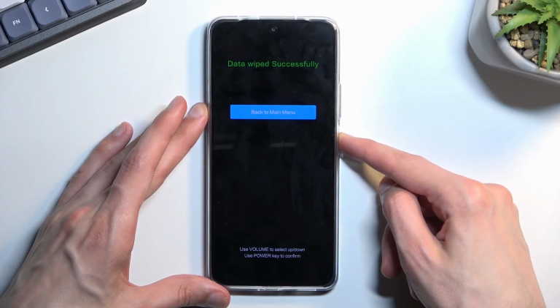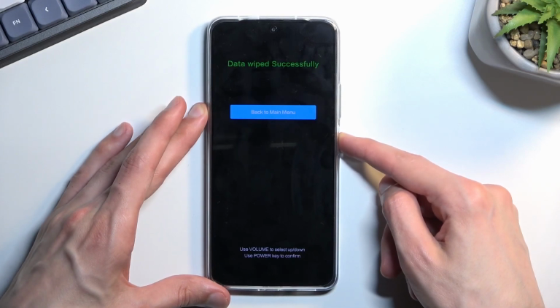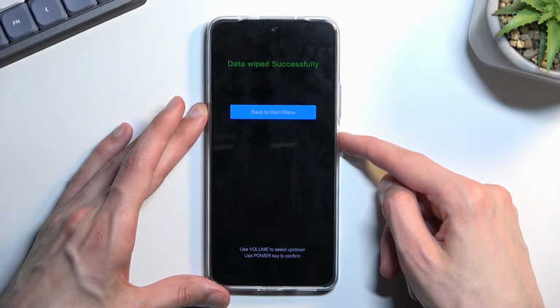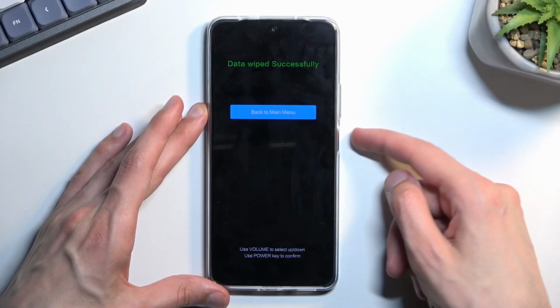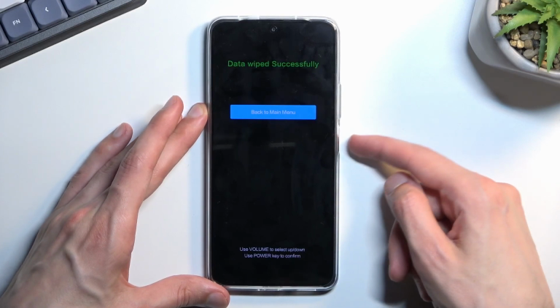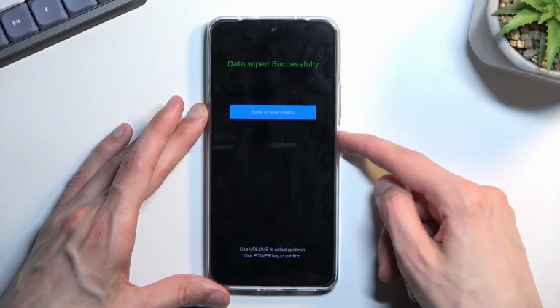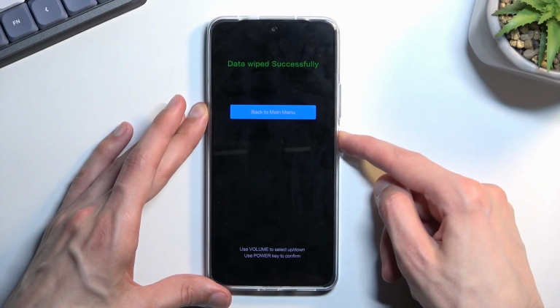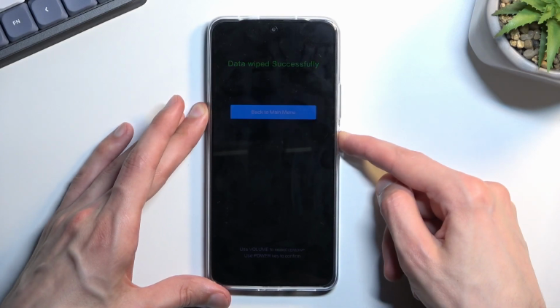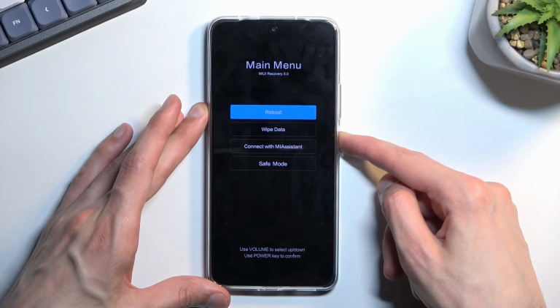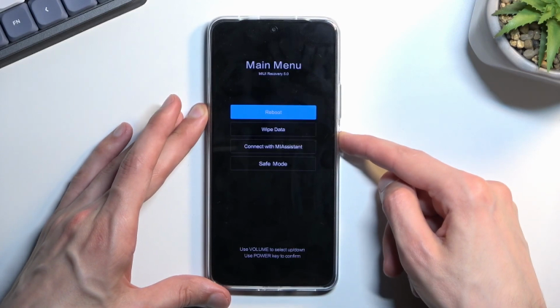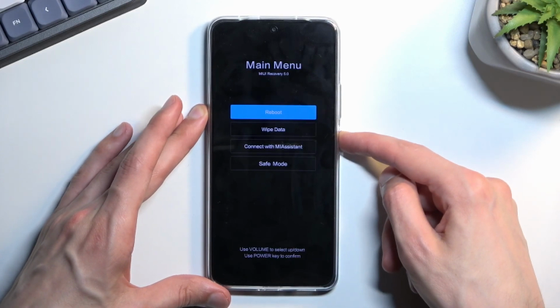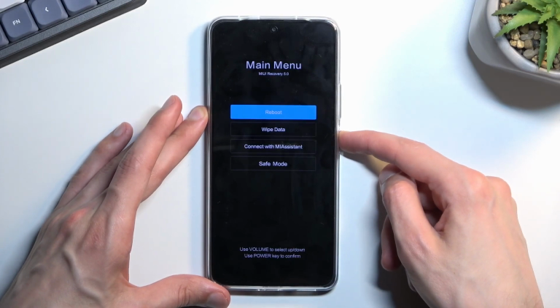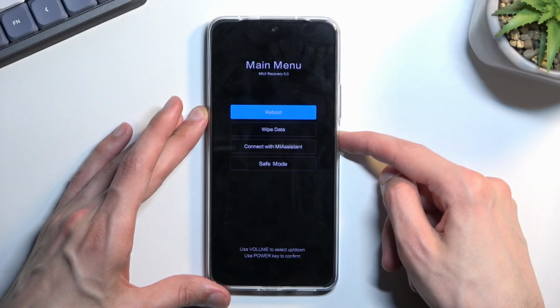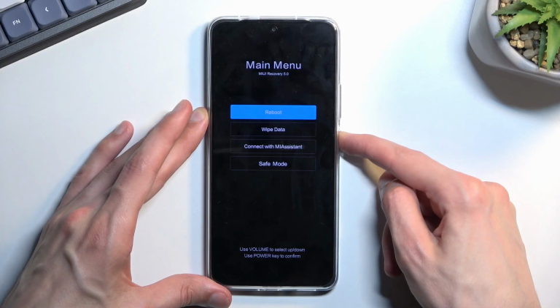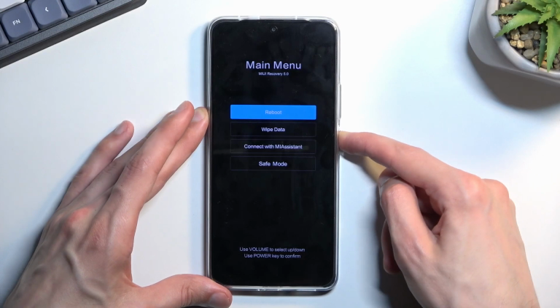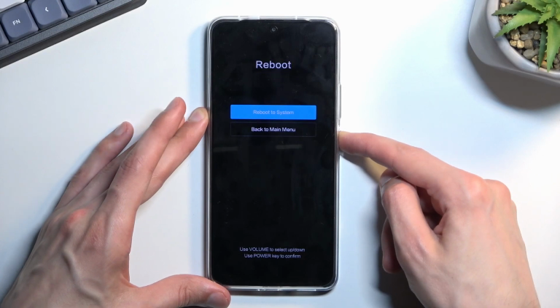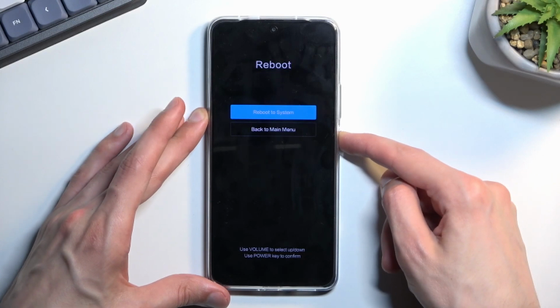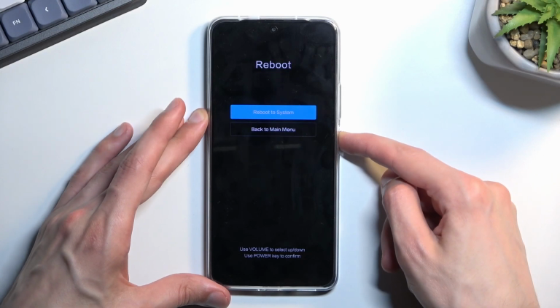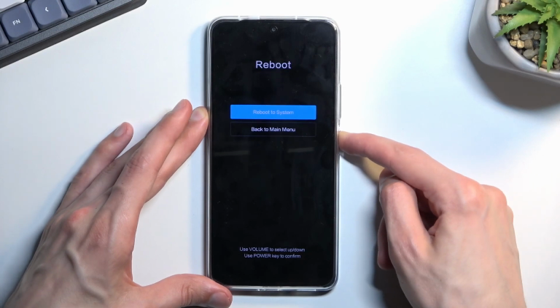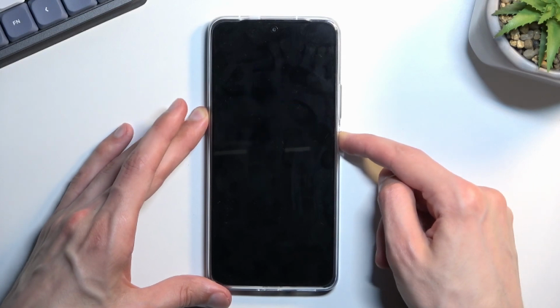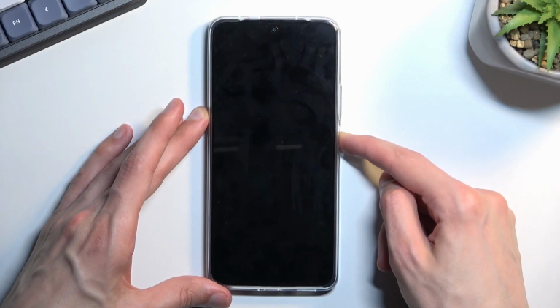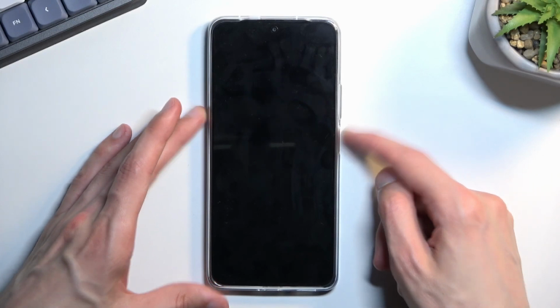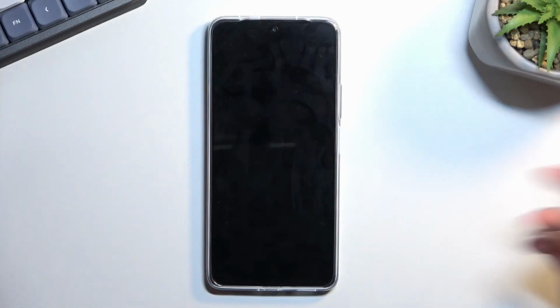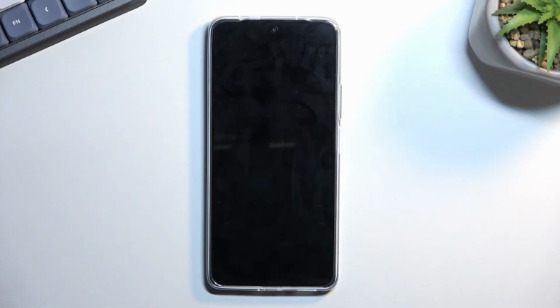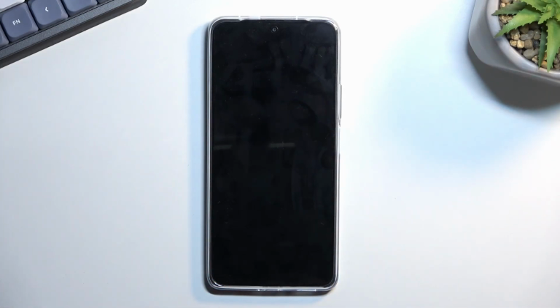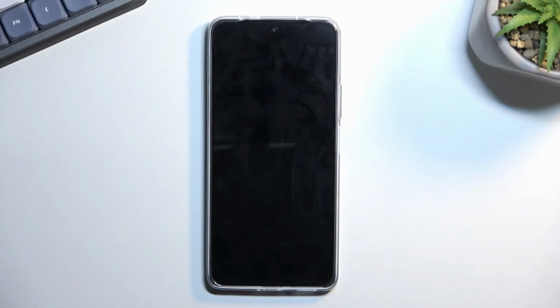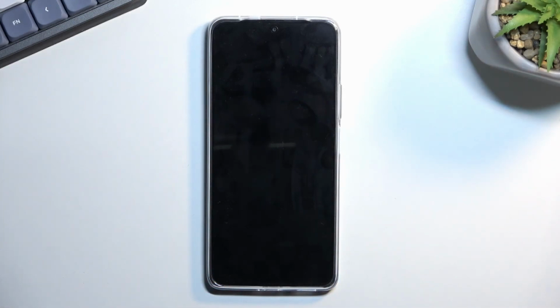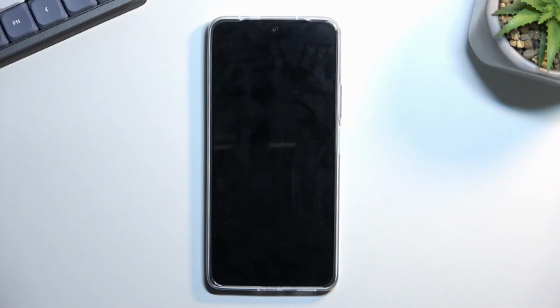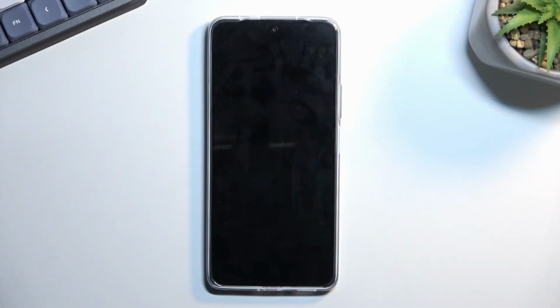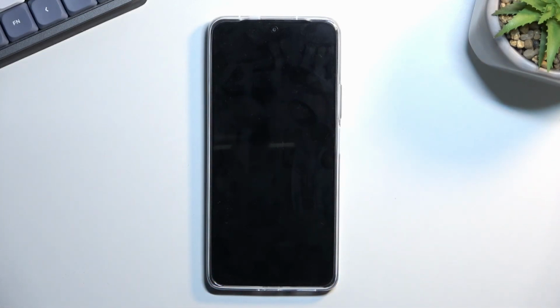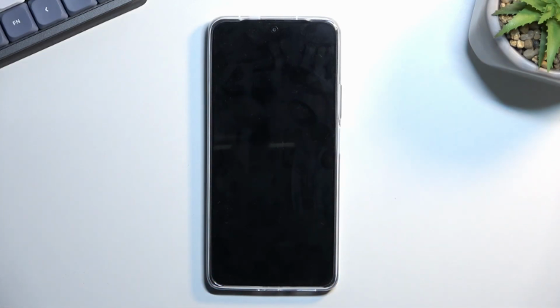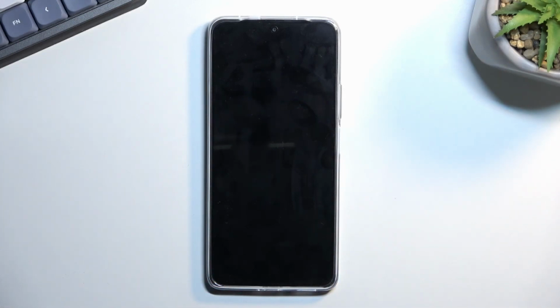Data wipe successful. Now press the power key to initiate reboot.